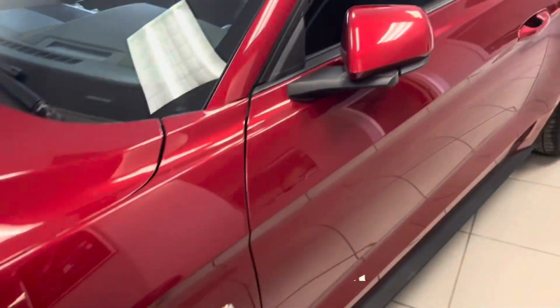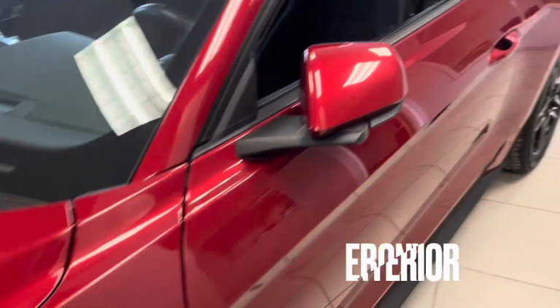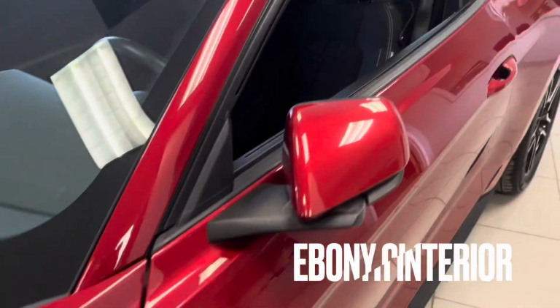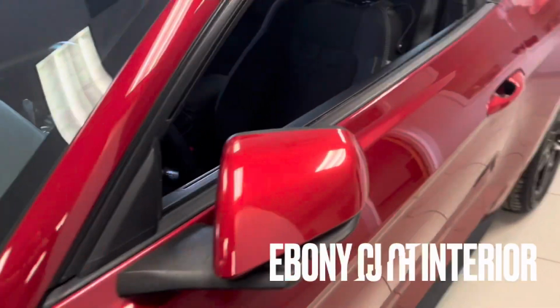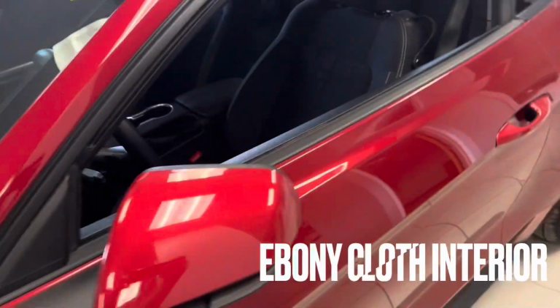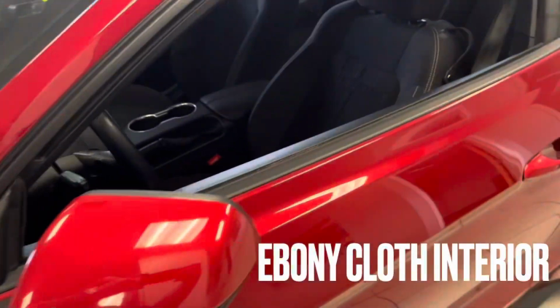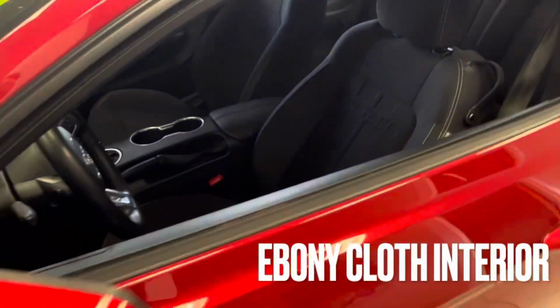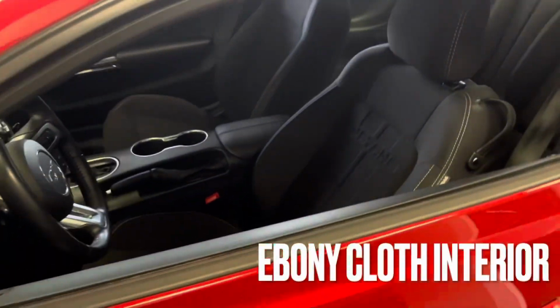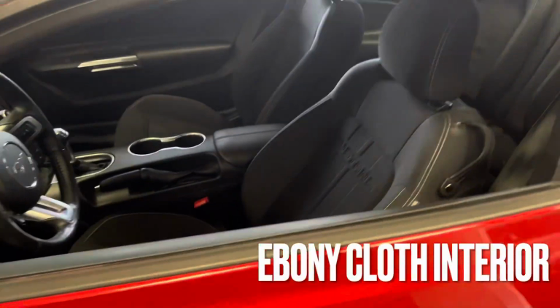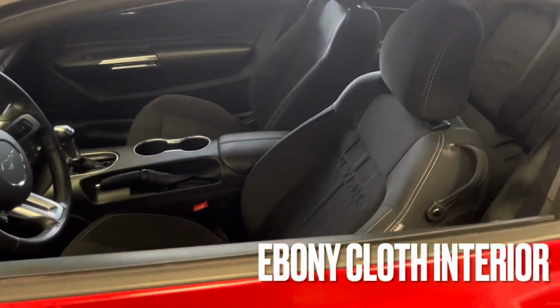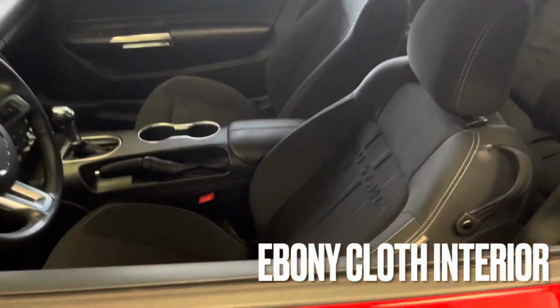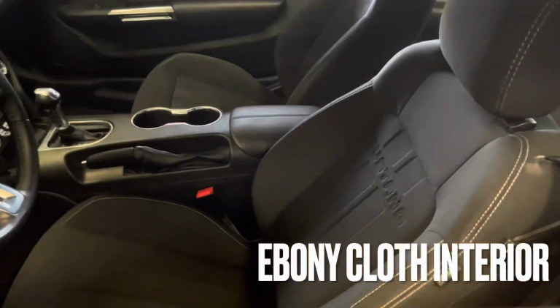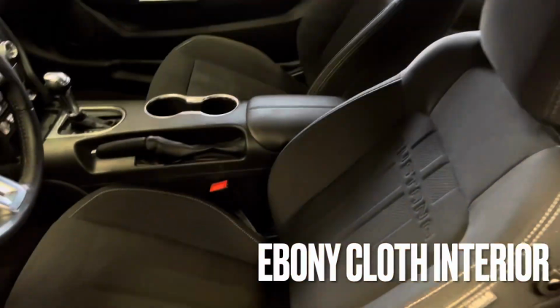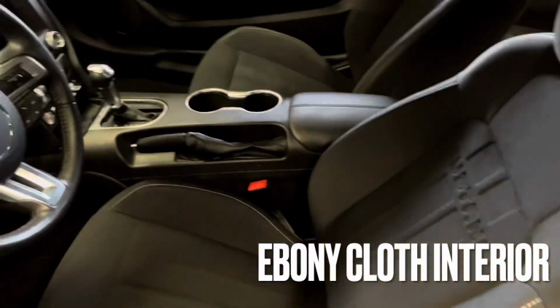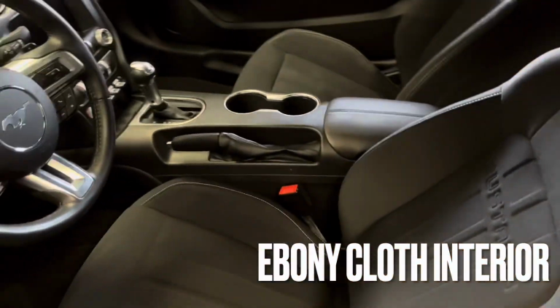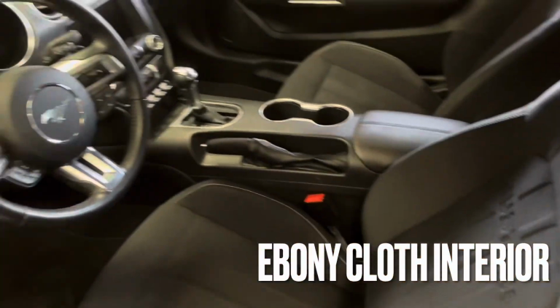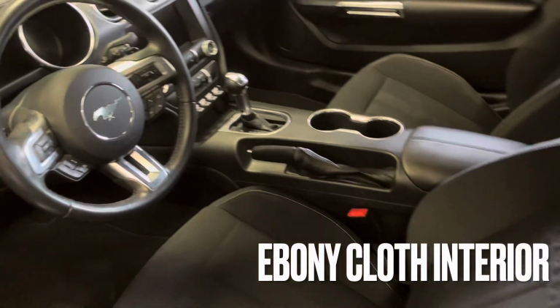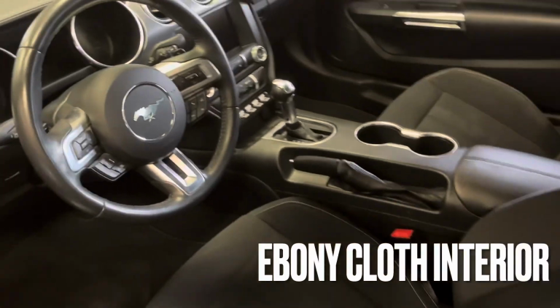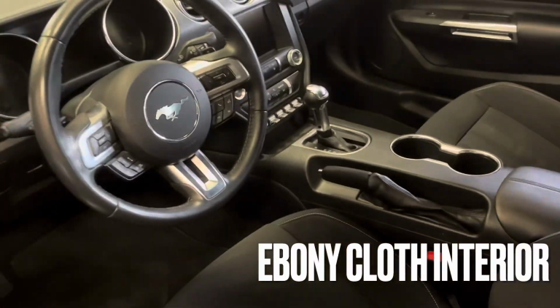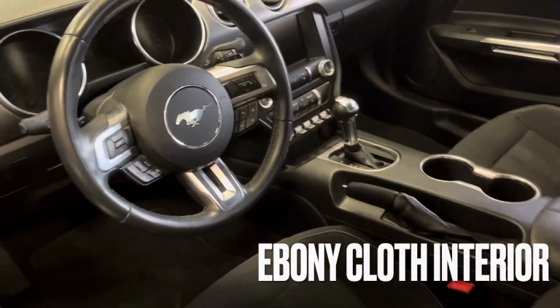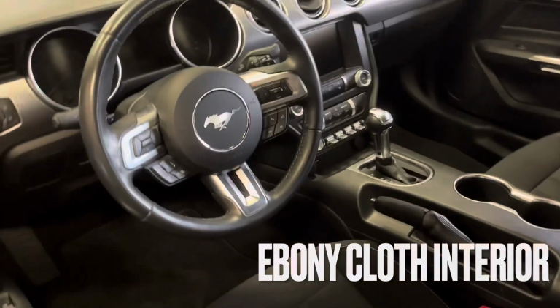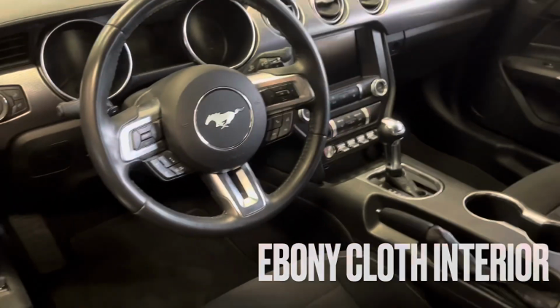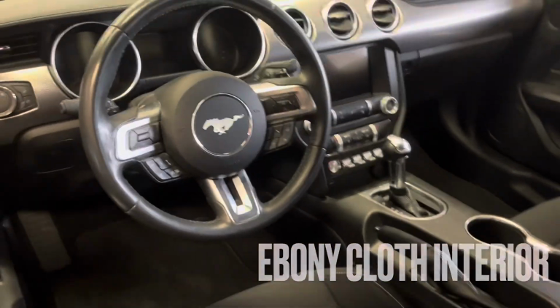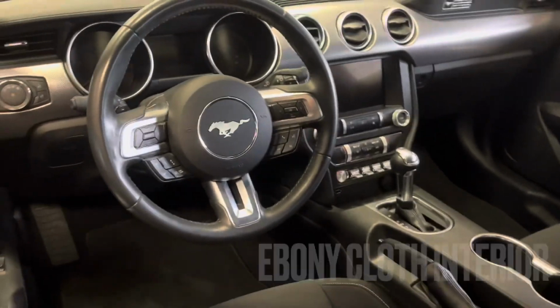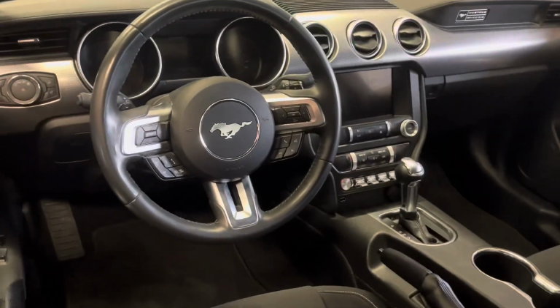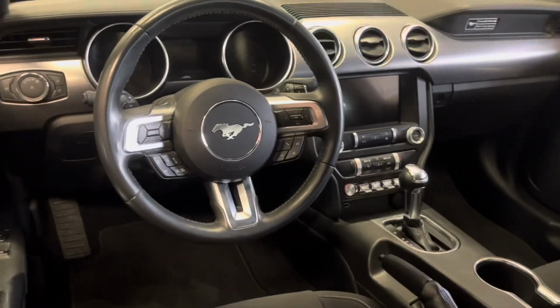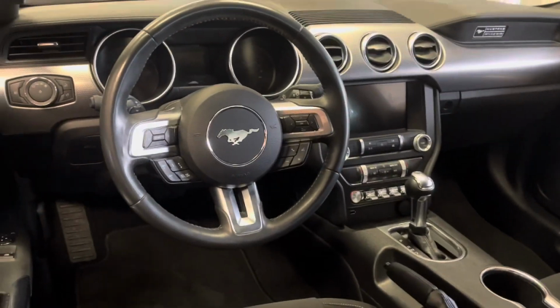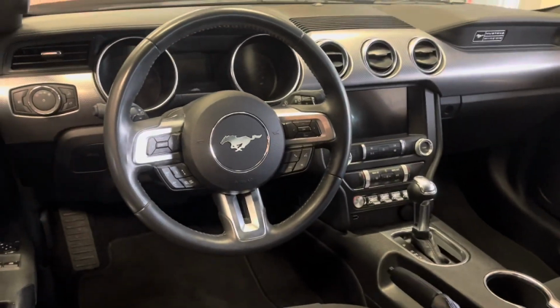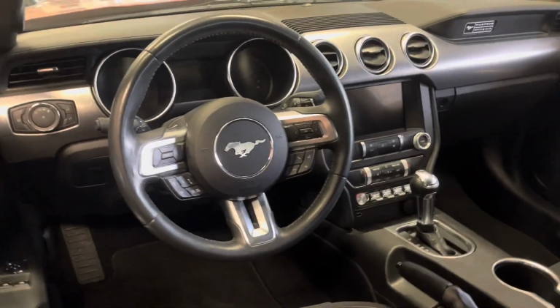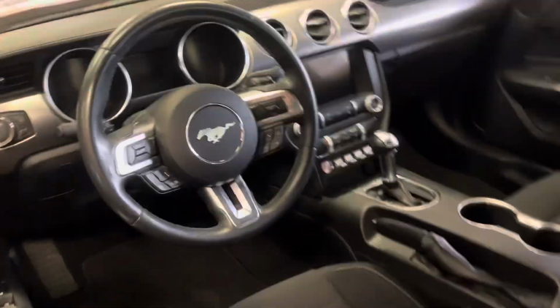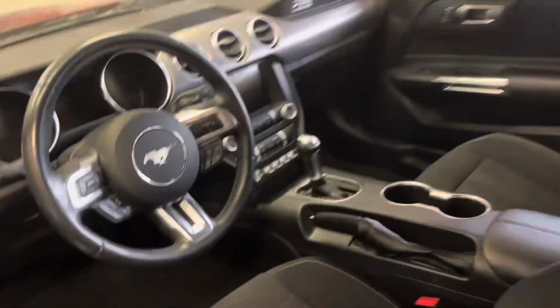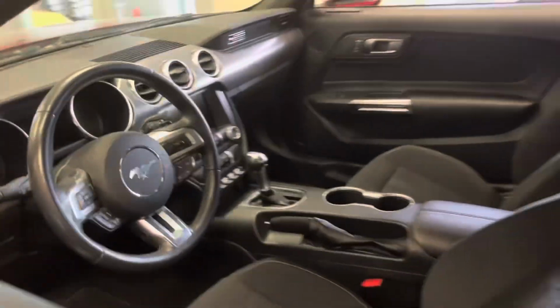This one's a bit more basic, but still a 5-liter GT — just an automatic with a cloth interior.